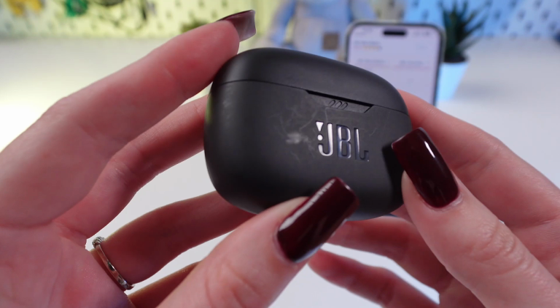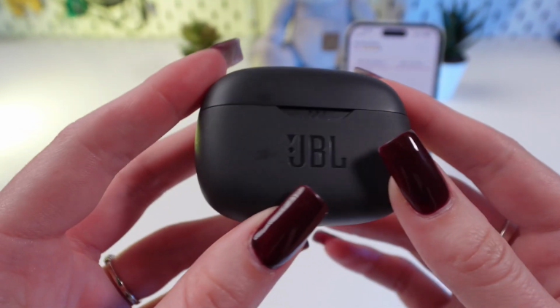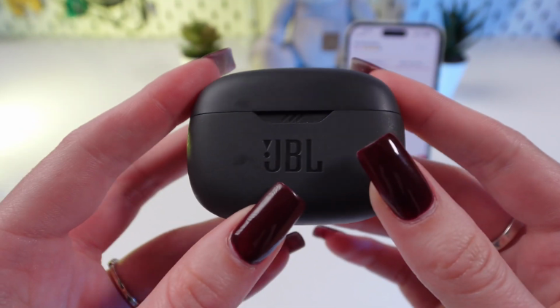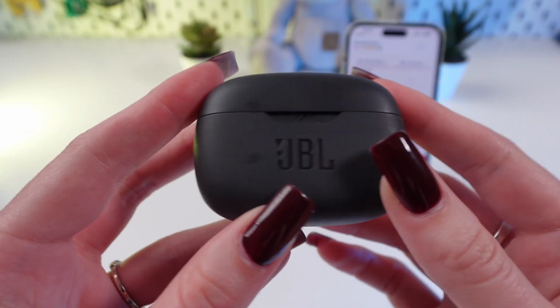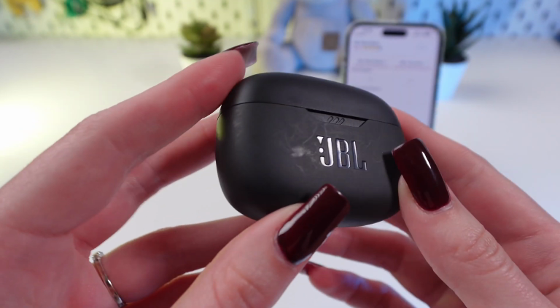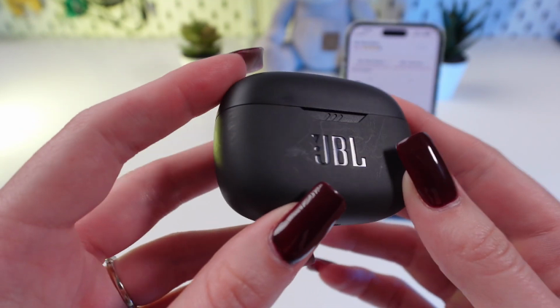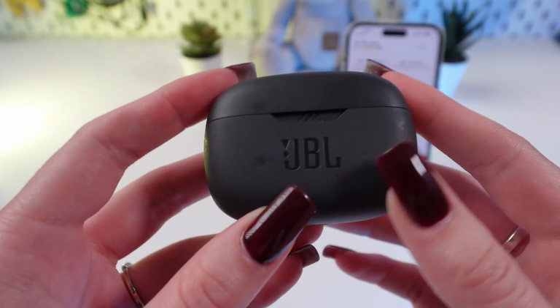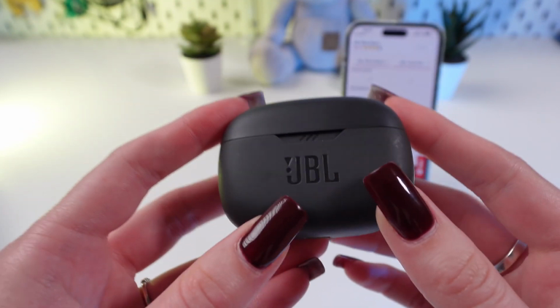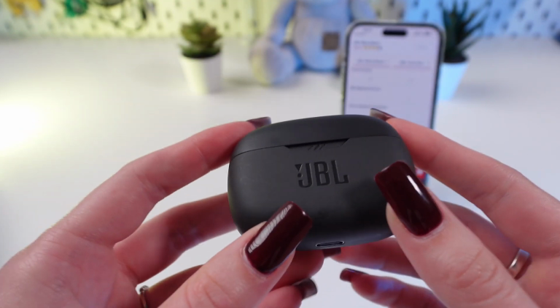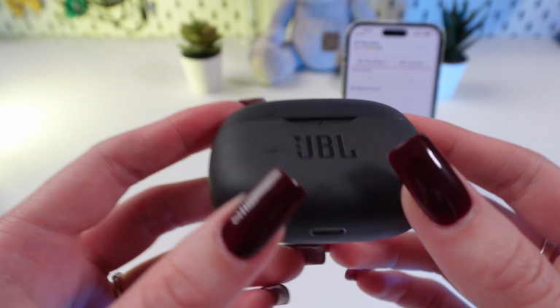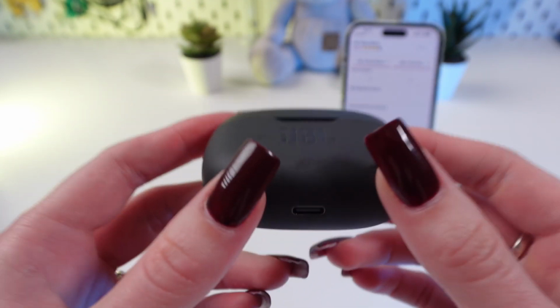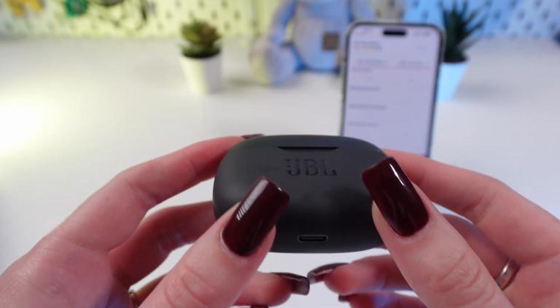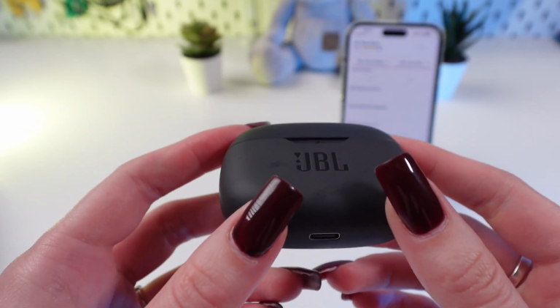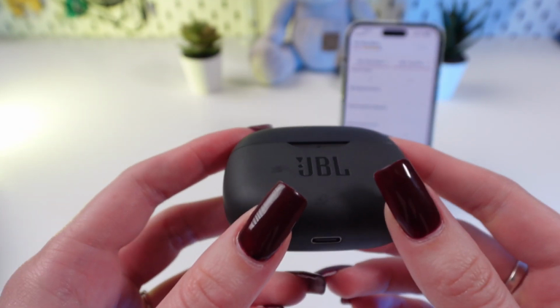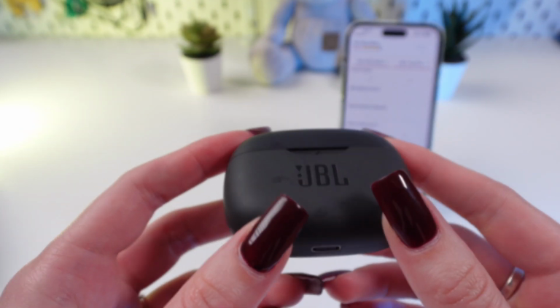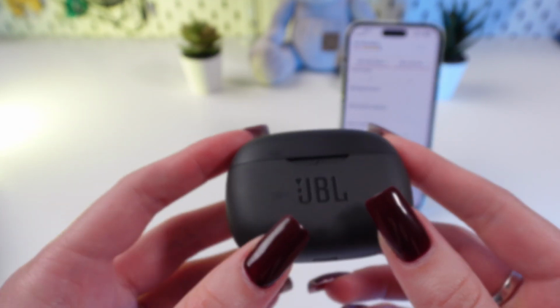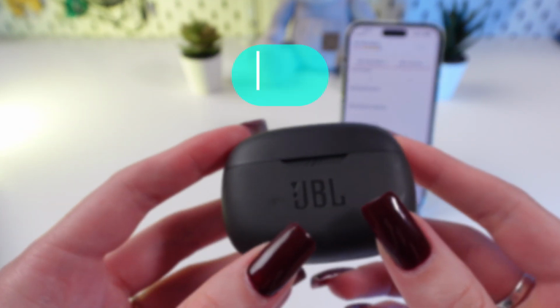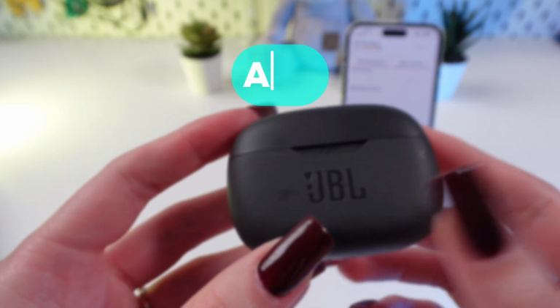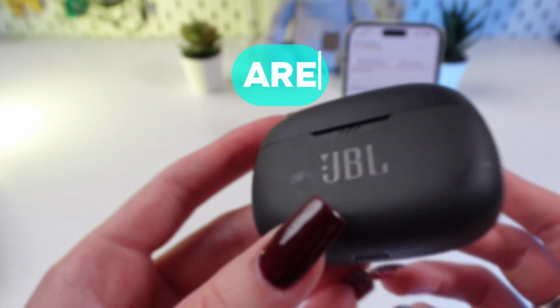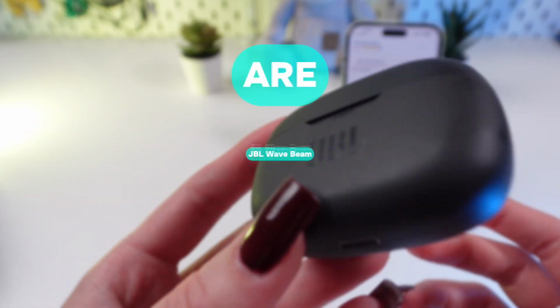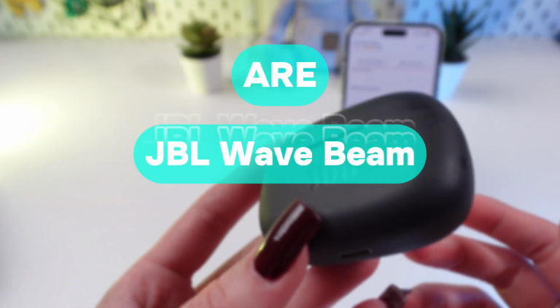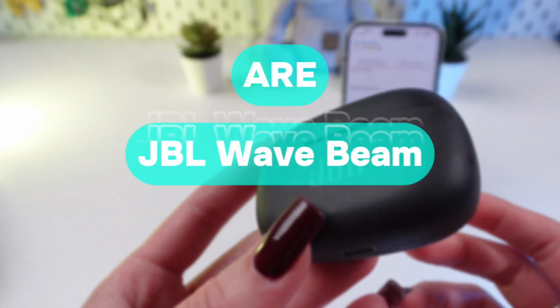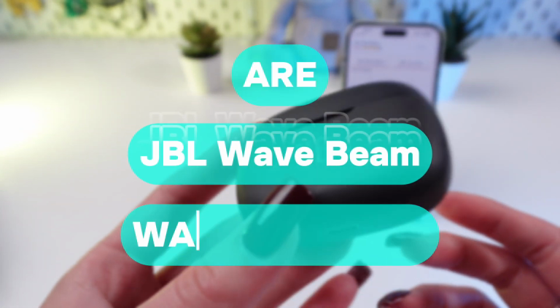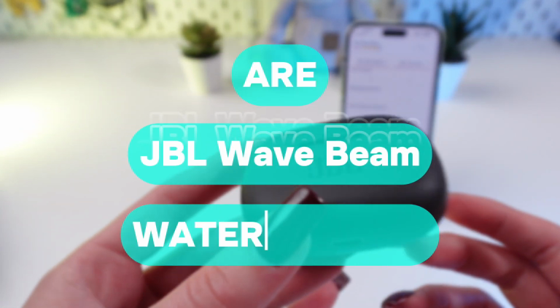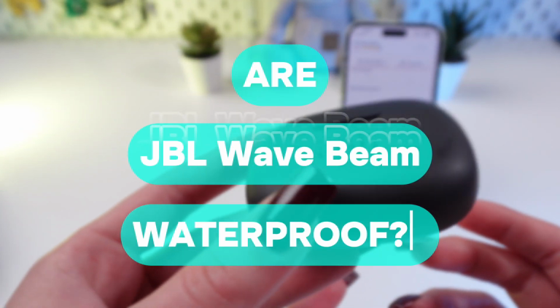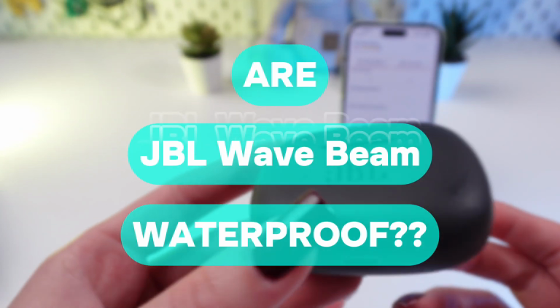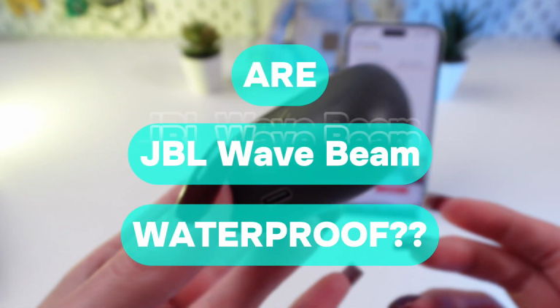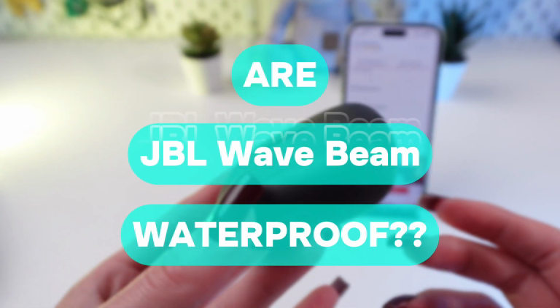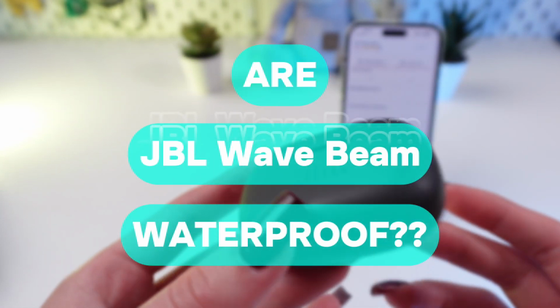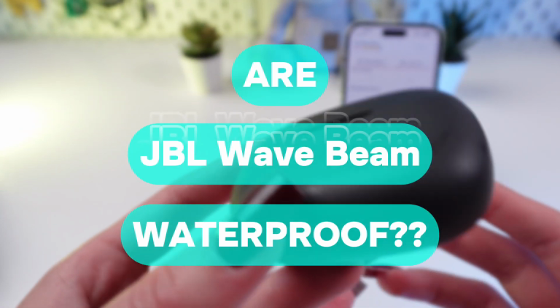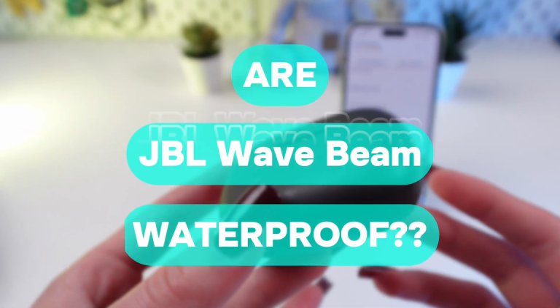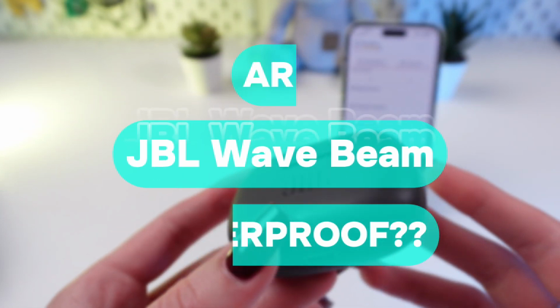Hi guys! Today I'm gonna answer a popular question: are the GBL Wavebeam earplugs waterproof?